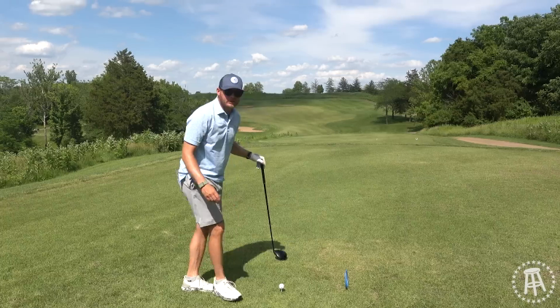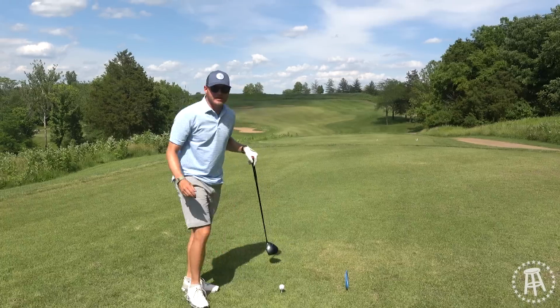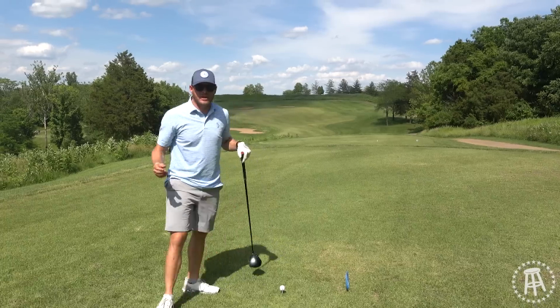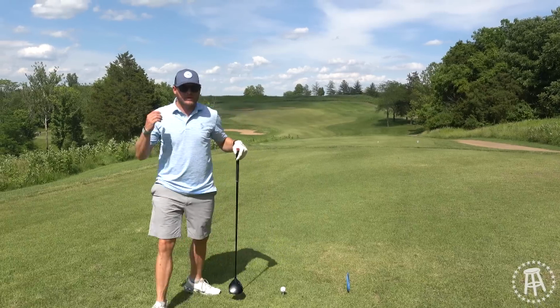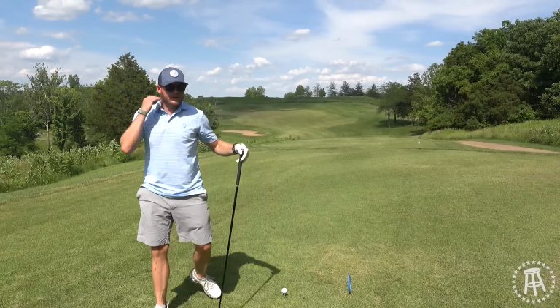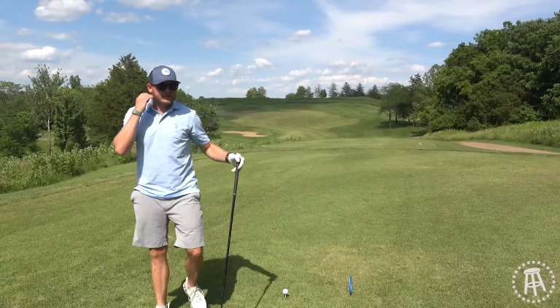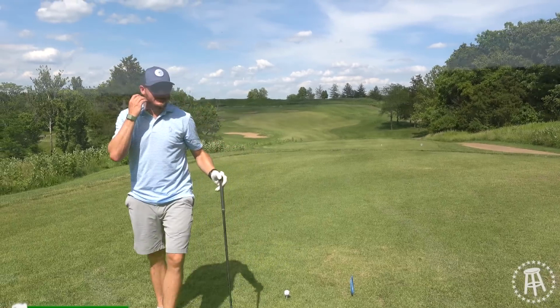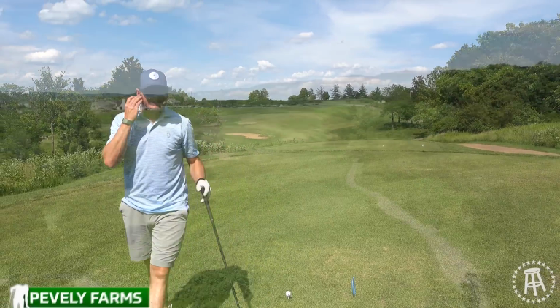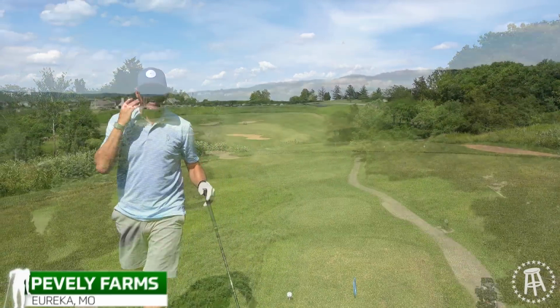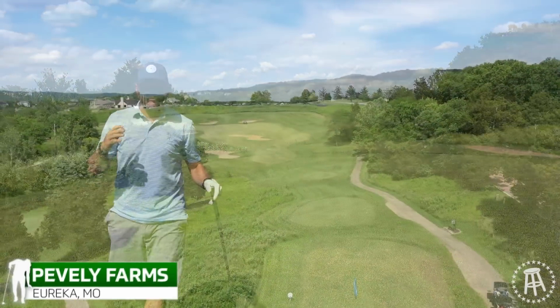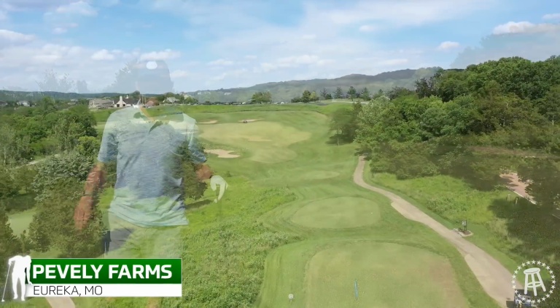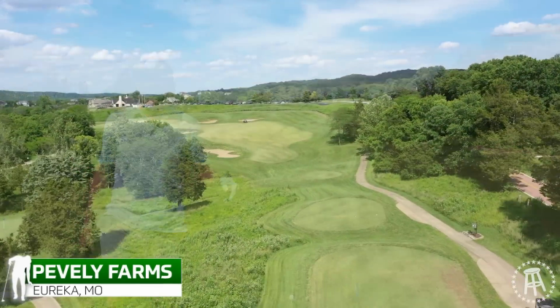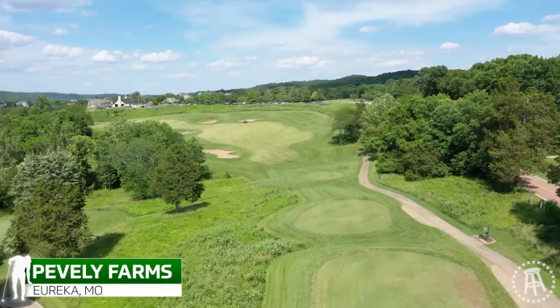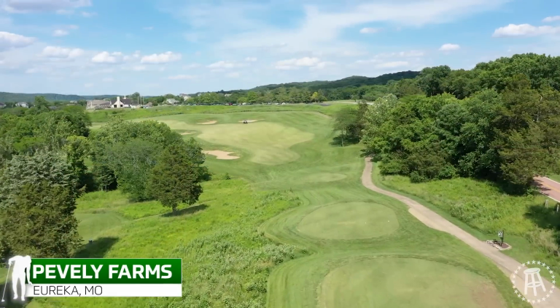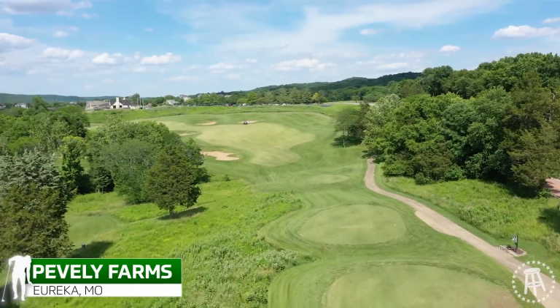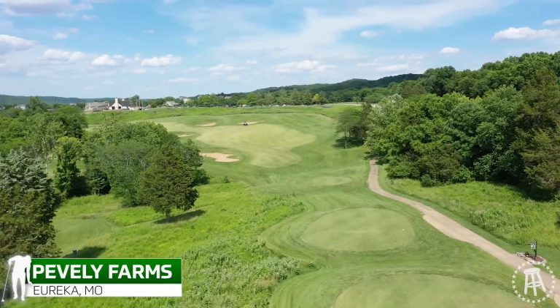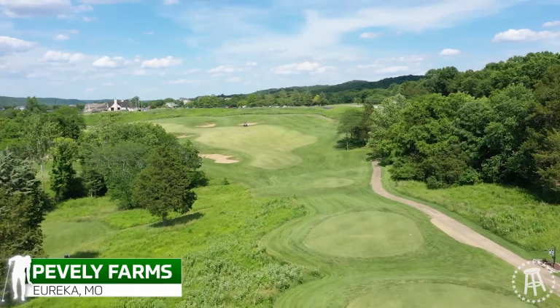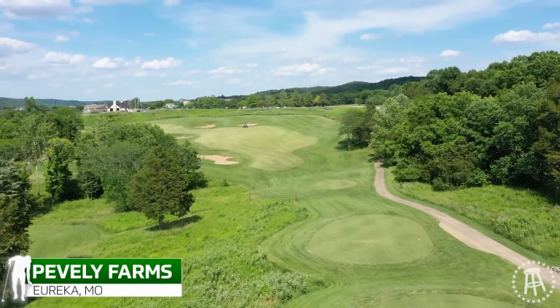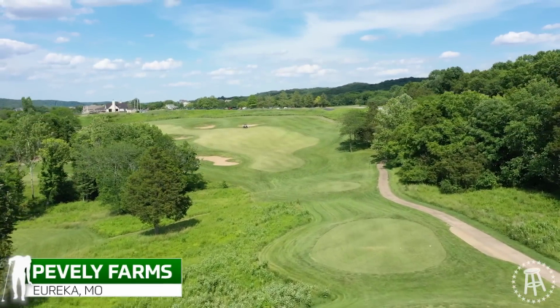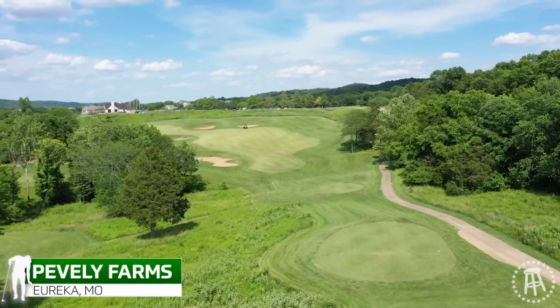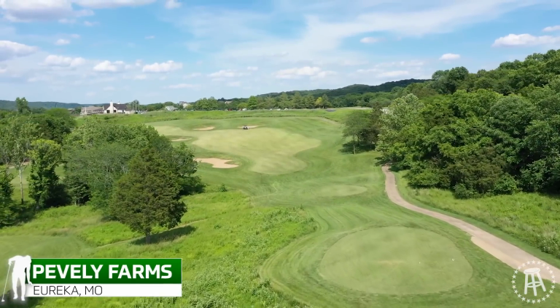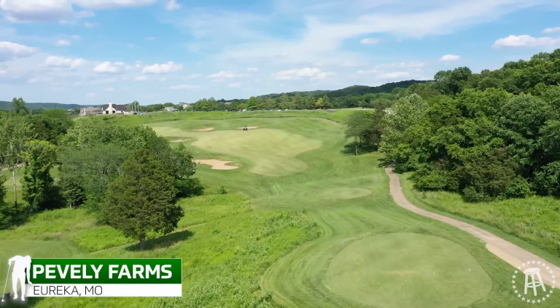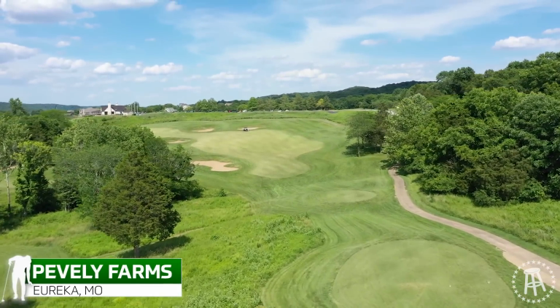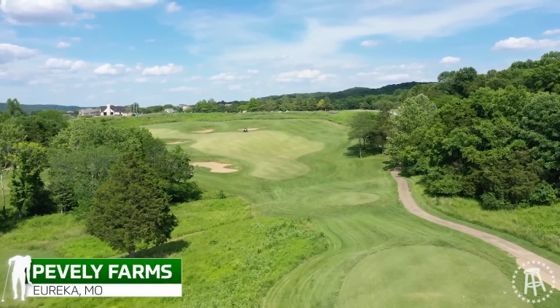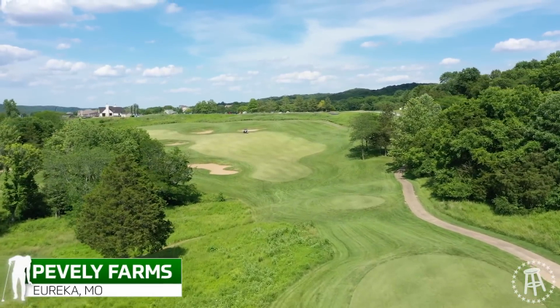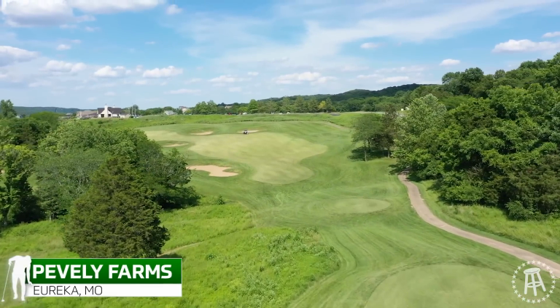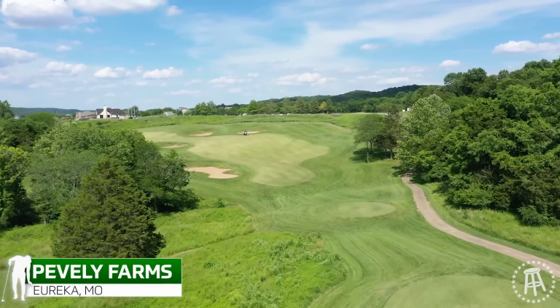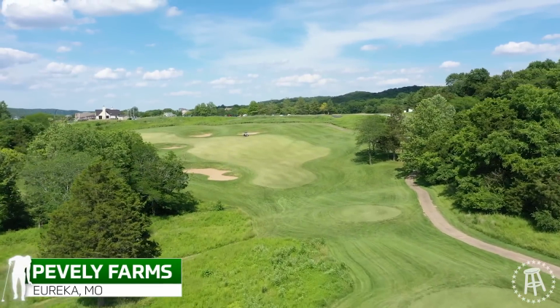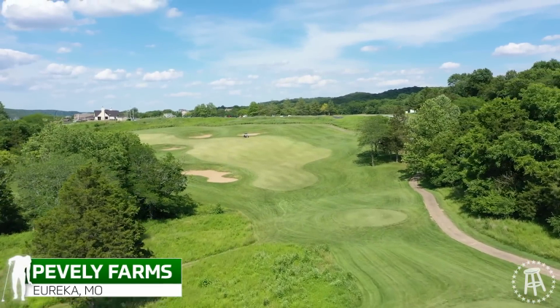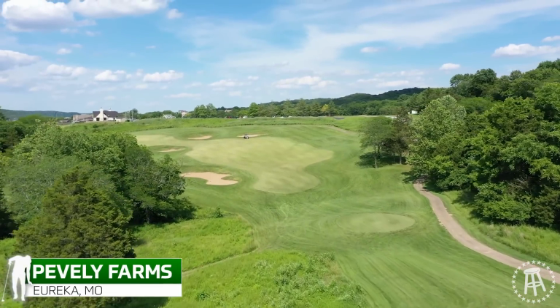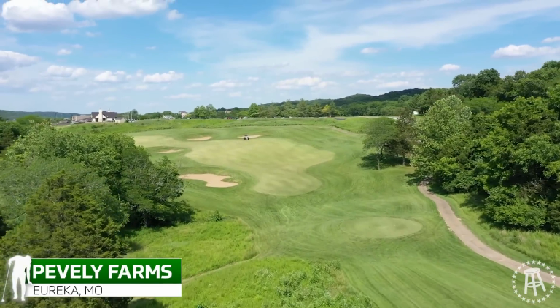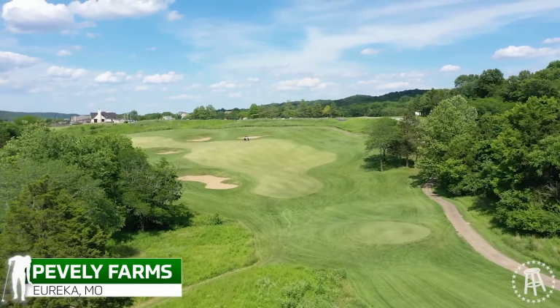Okay, Jay, we're here at the 18th hole at Peebley Farms. Is that what it's called? Peebley Farms? That is correct. St. Louis, Missouri.